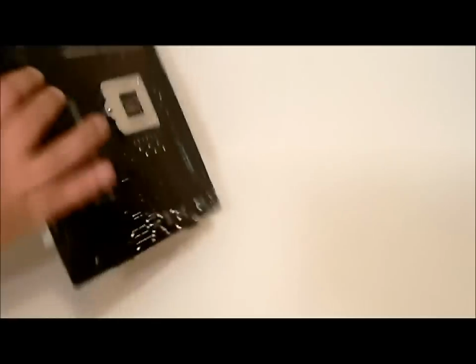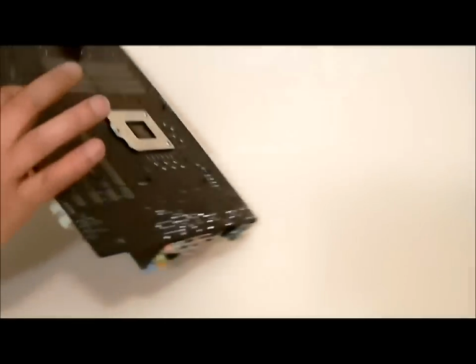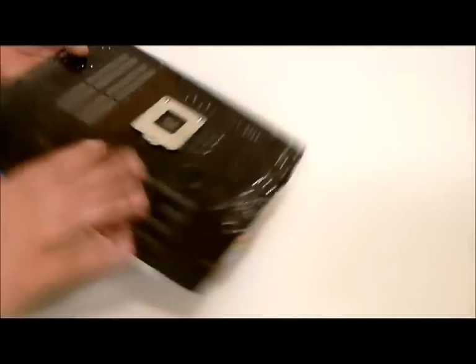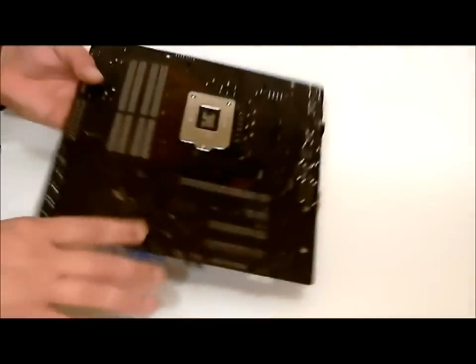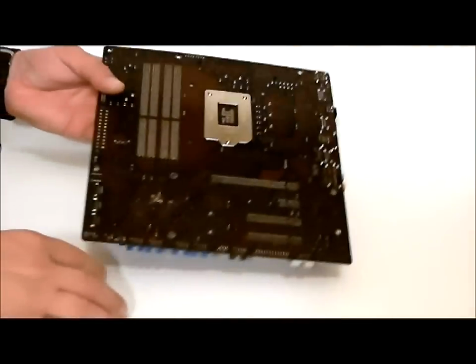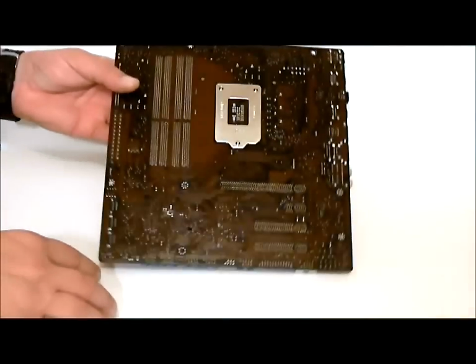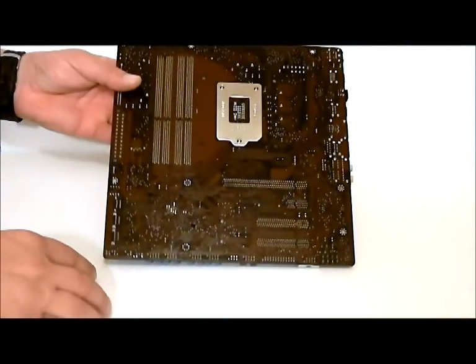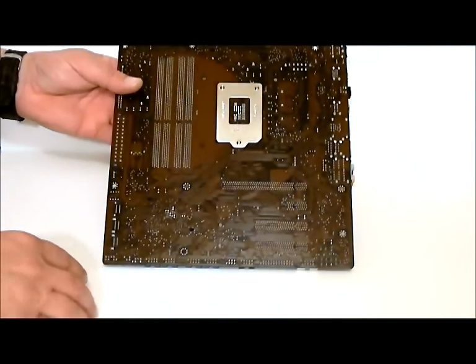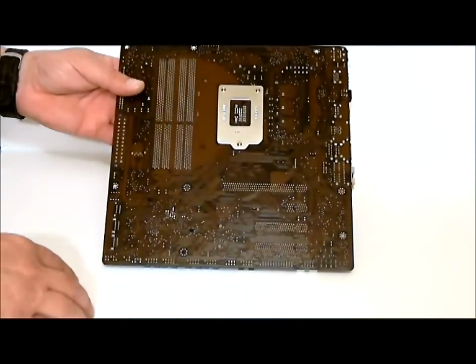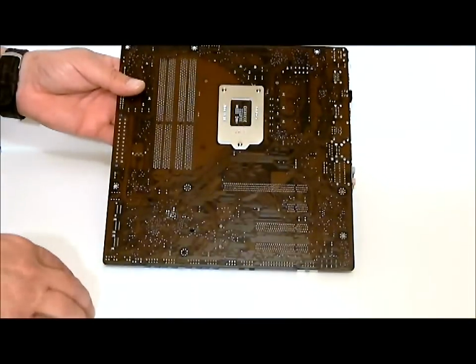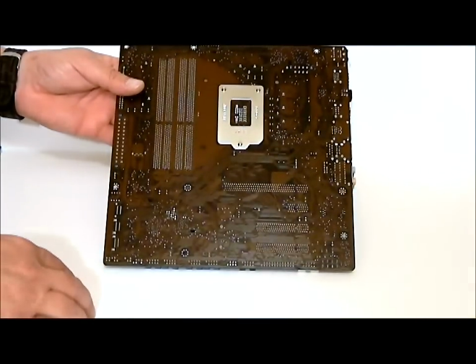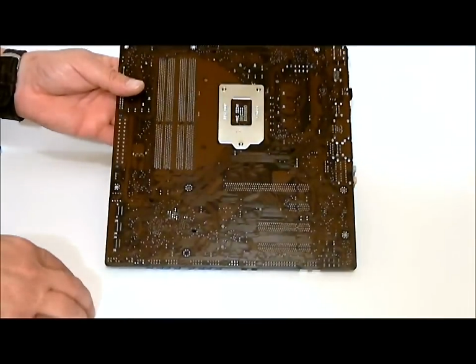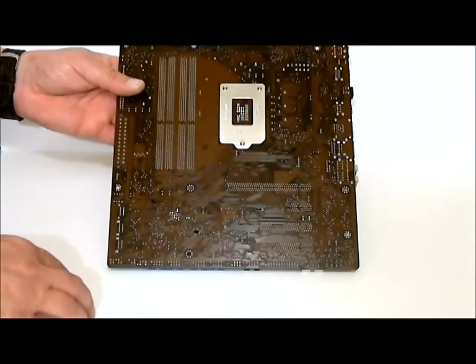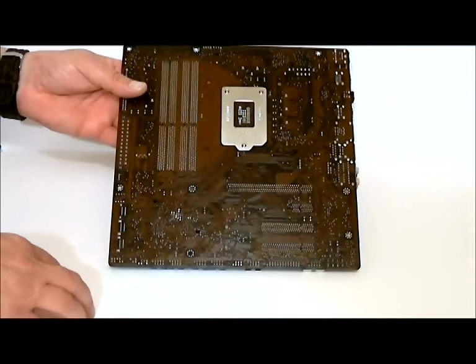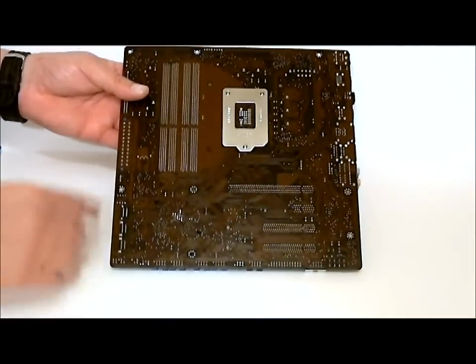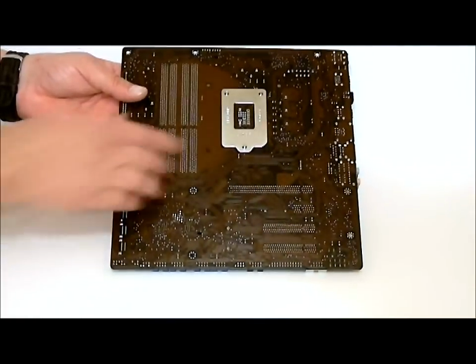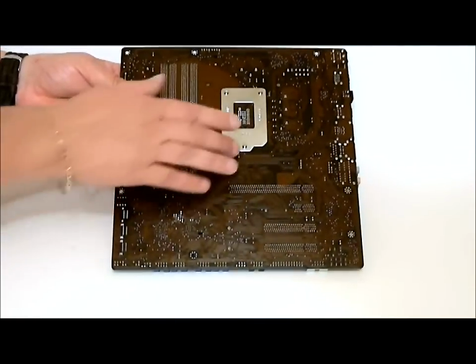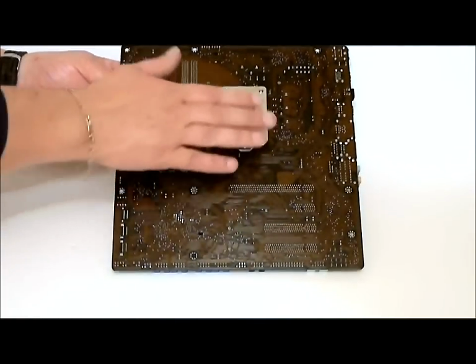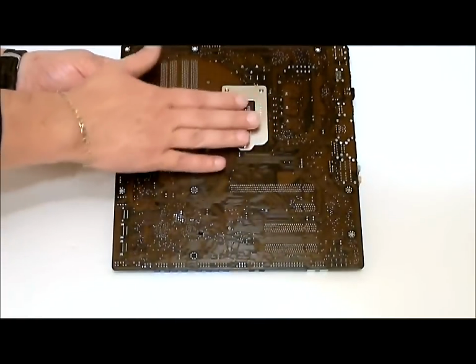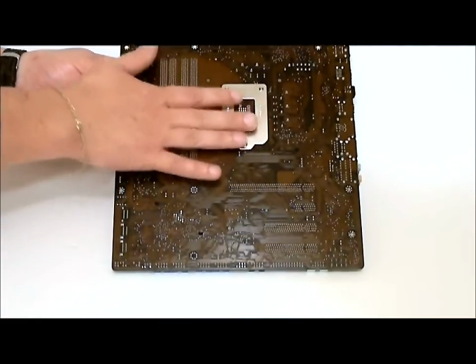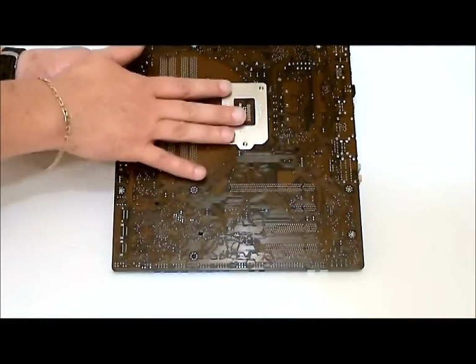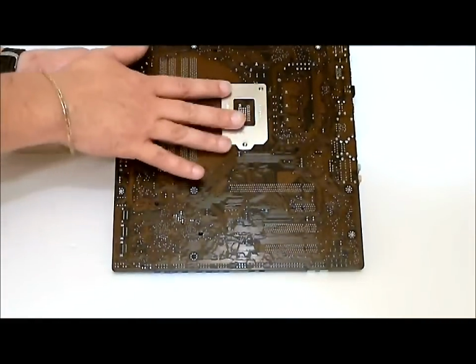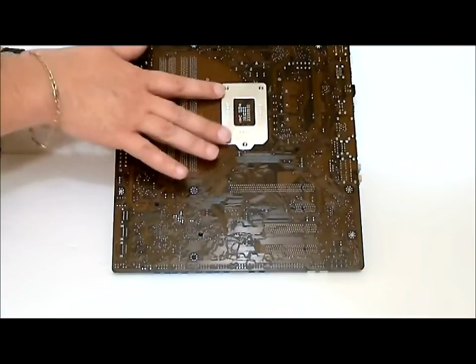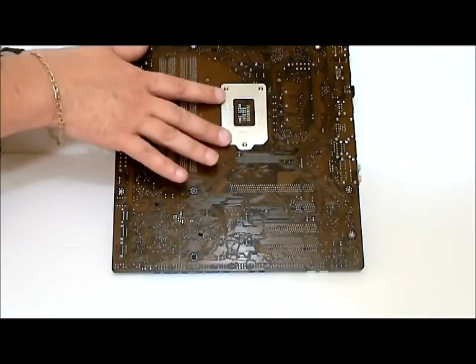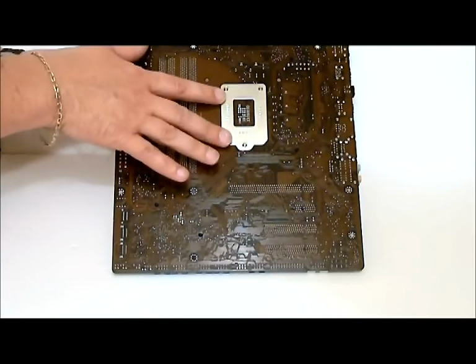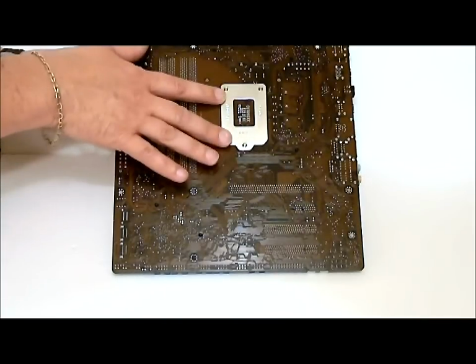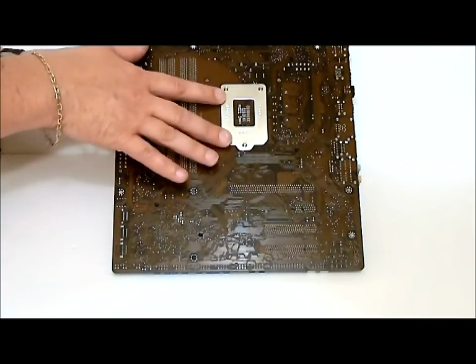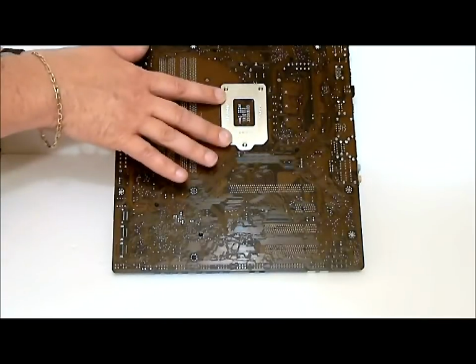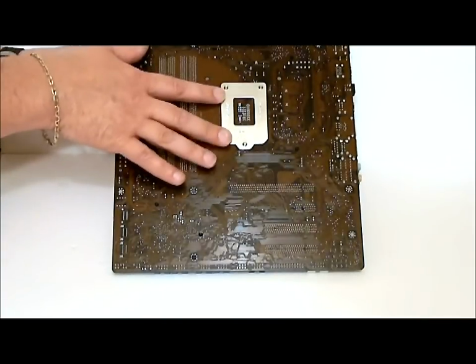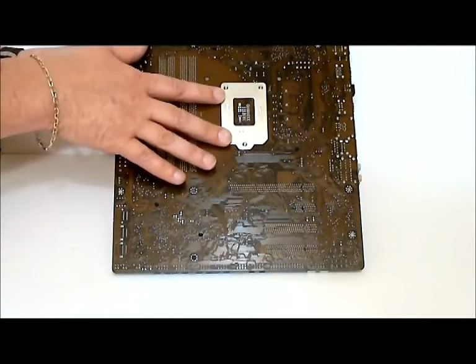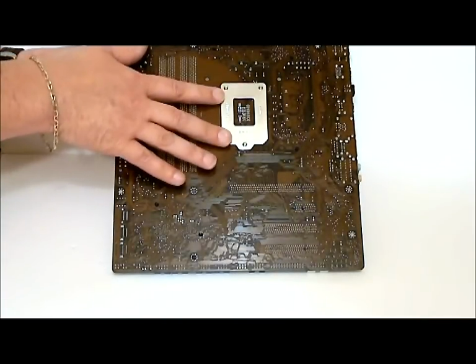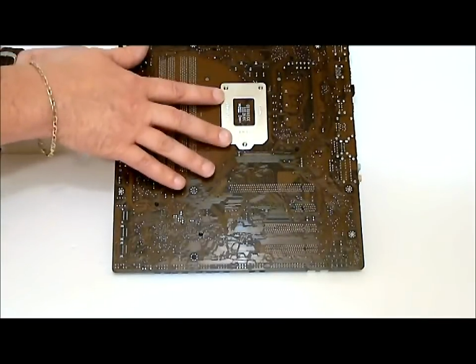Flipping over to the back of the board, as you can see, it does have a plate underneath the socket.